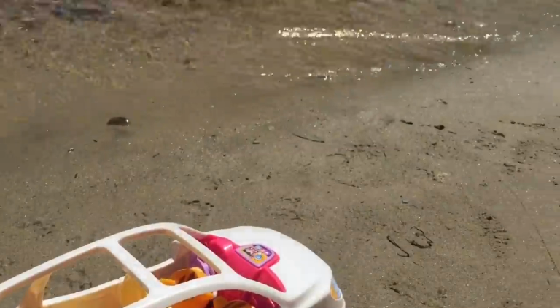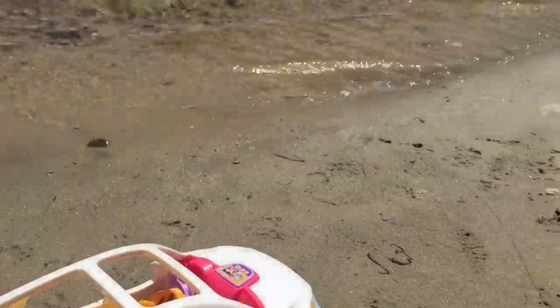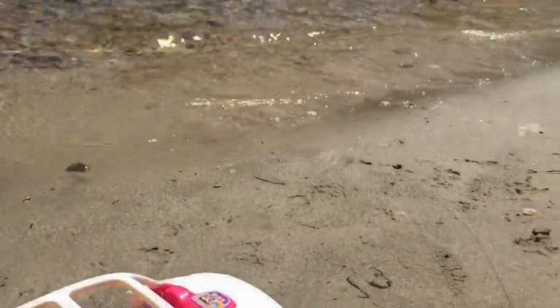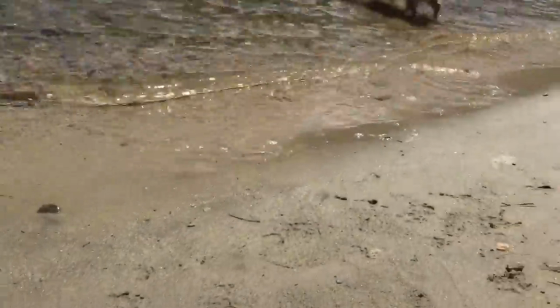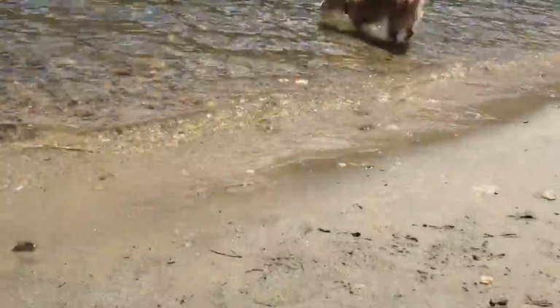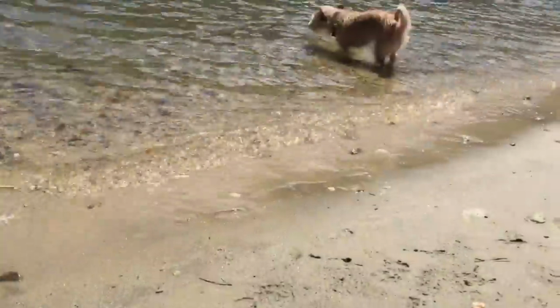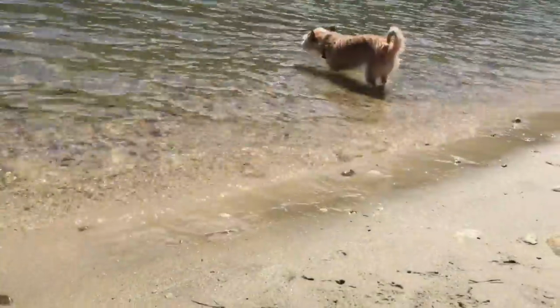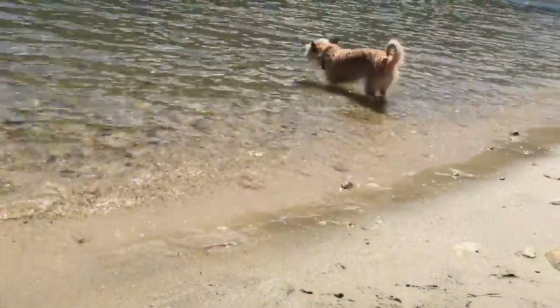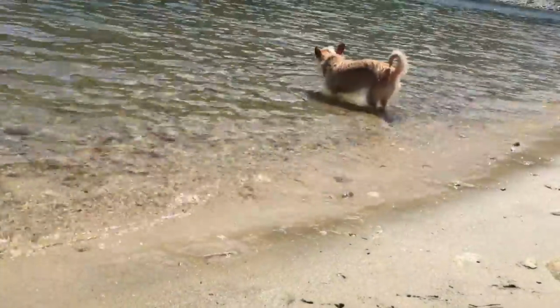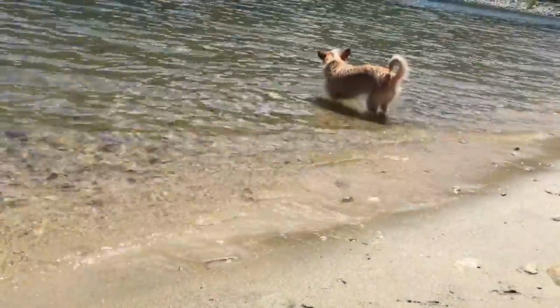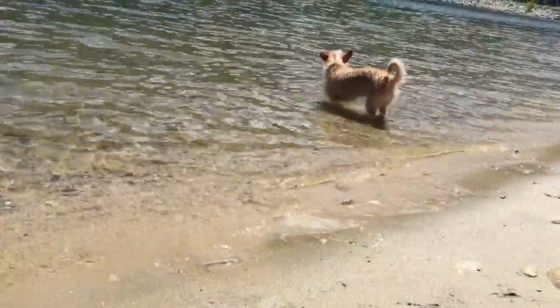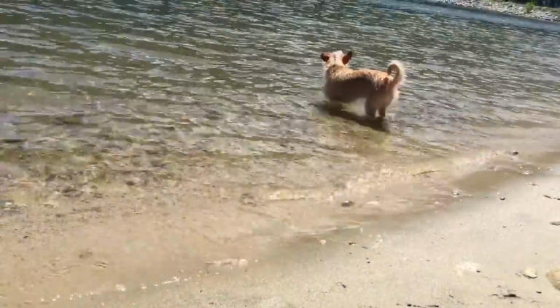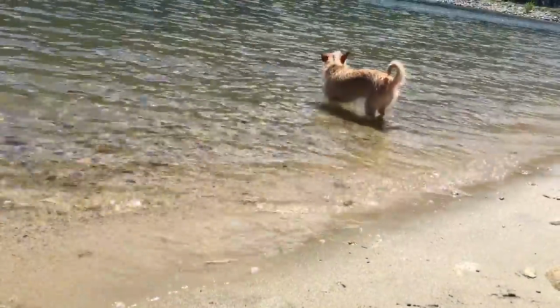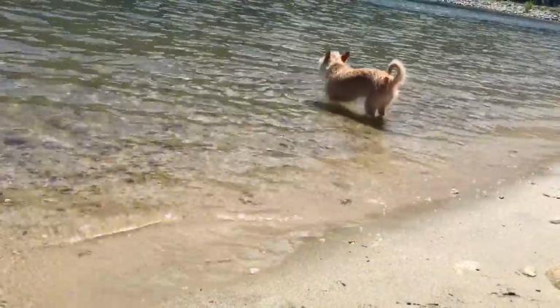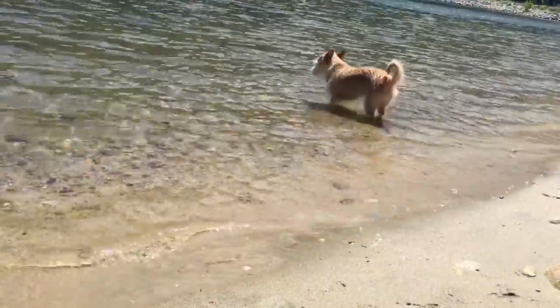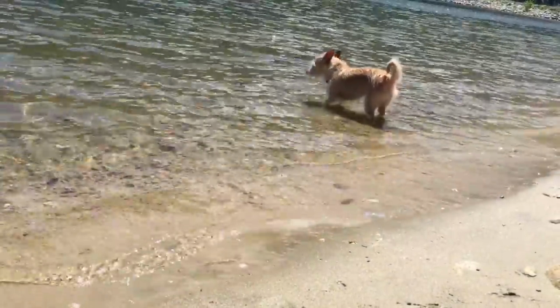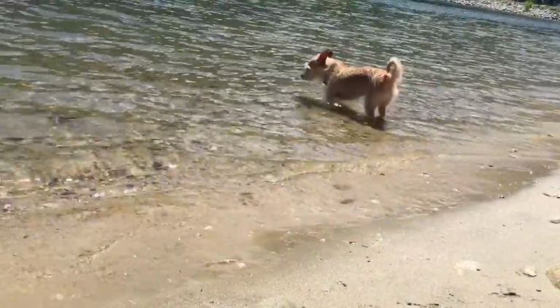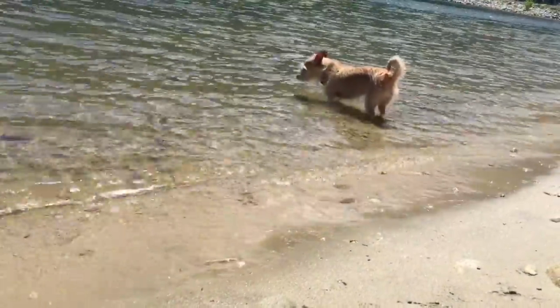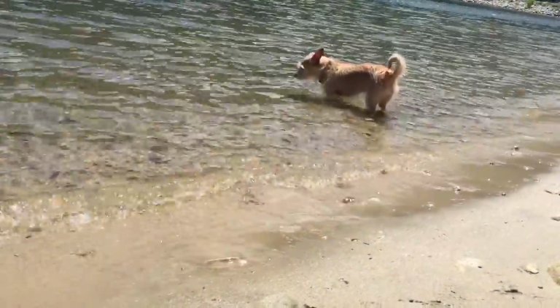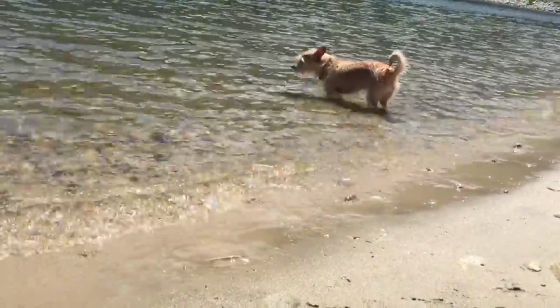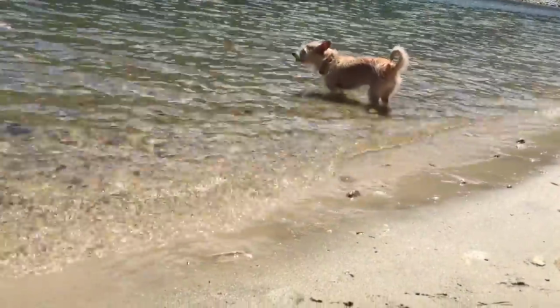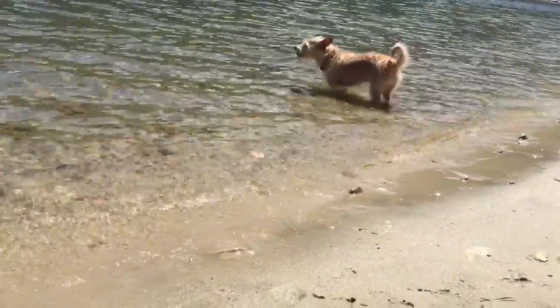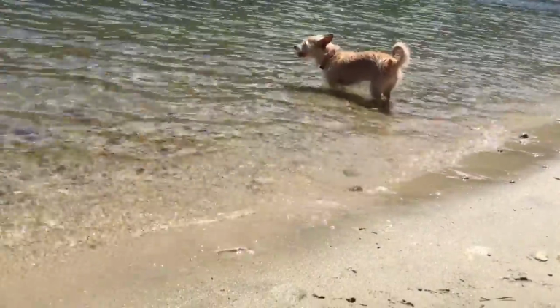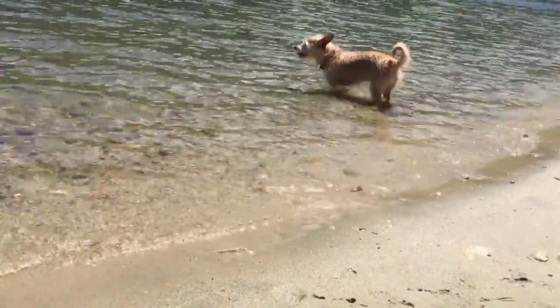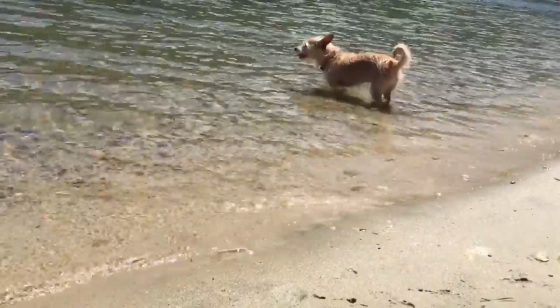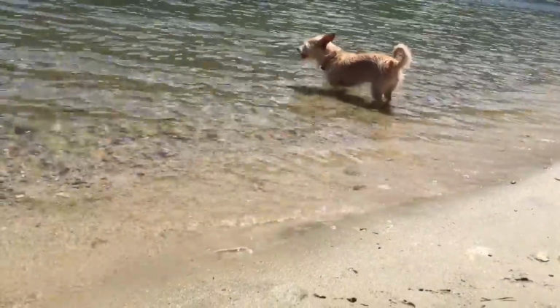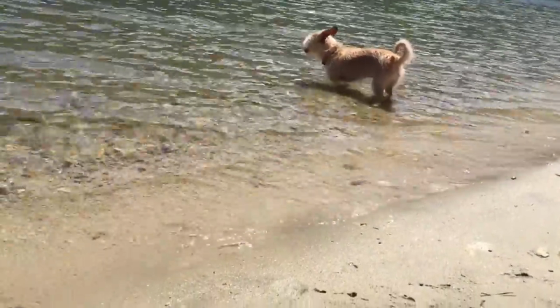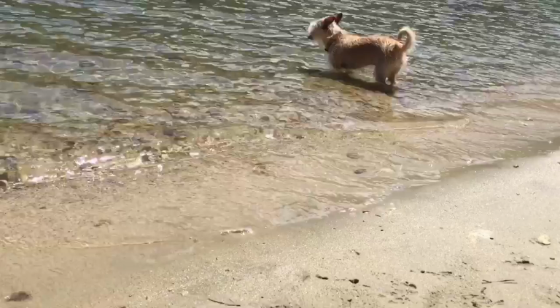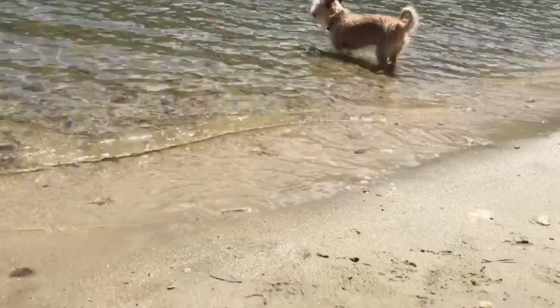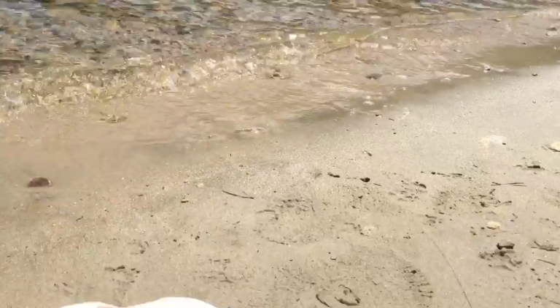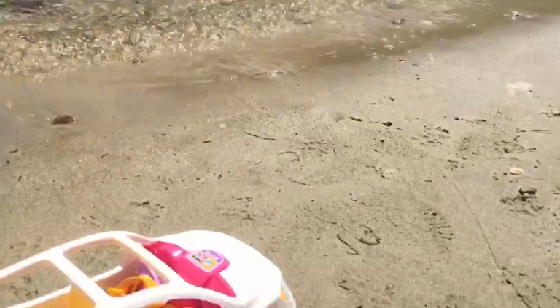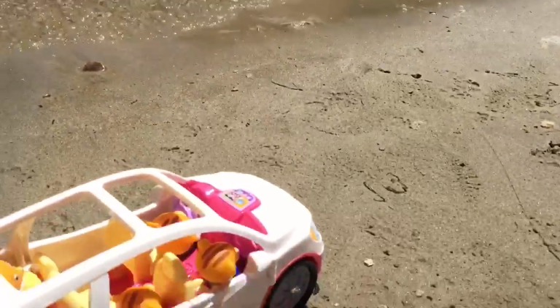Look who's come along with us. It's Puppy and he's cooling off in the water. It's a hot day today.